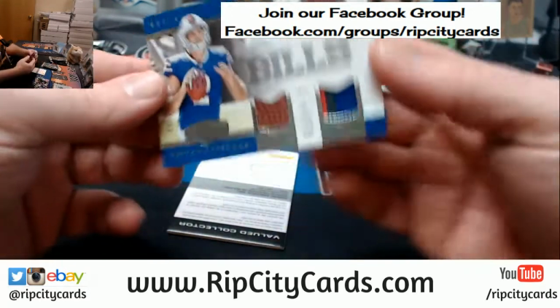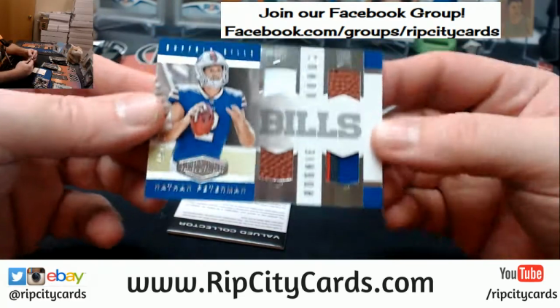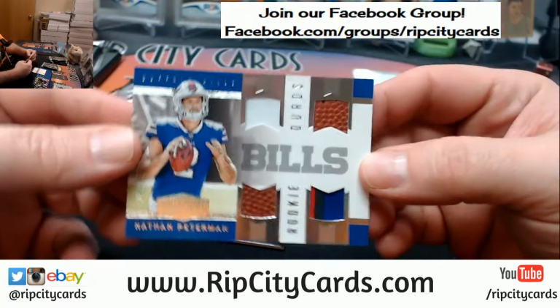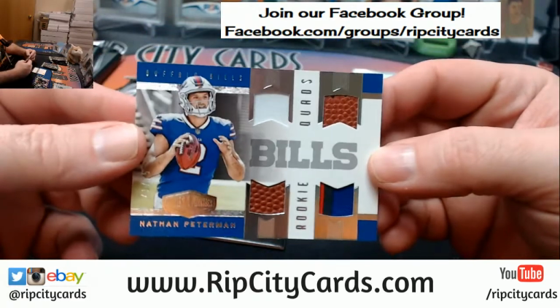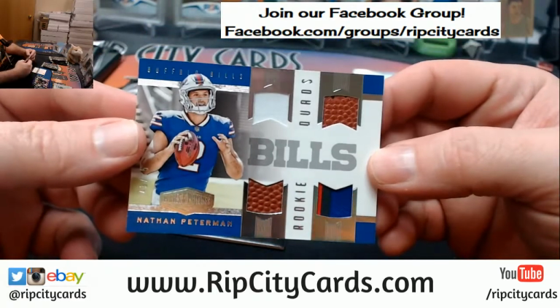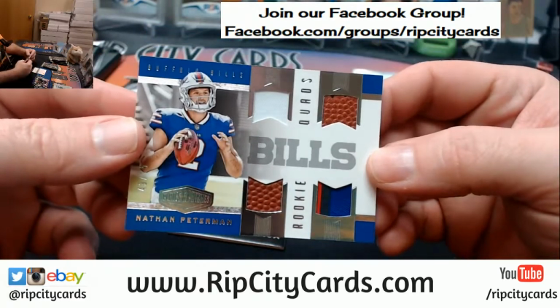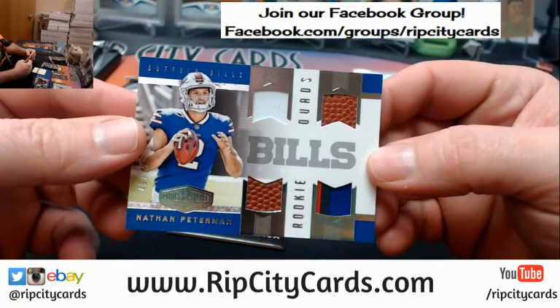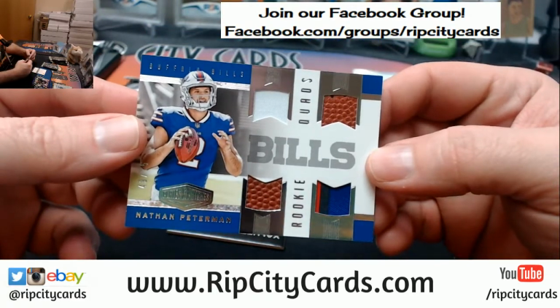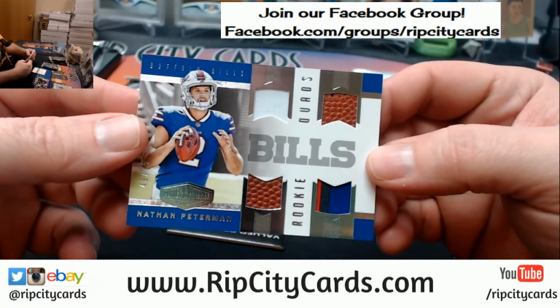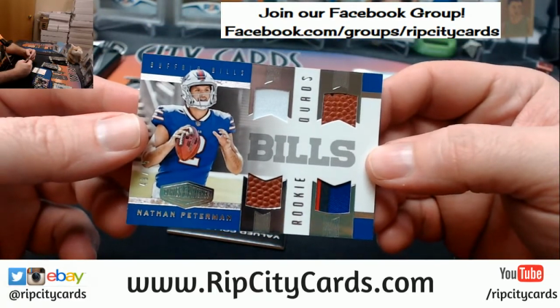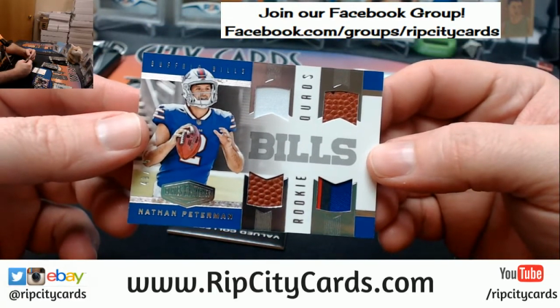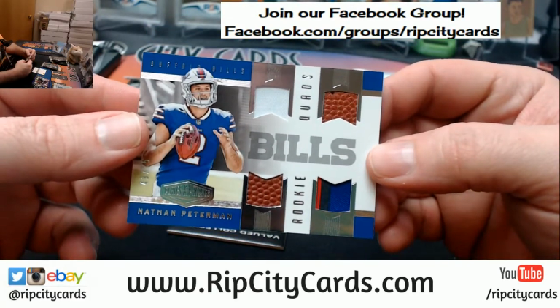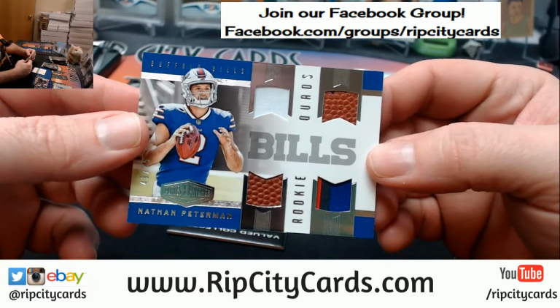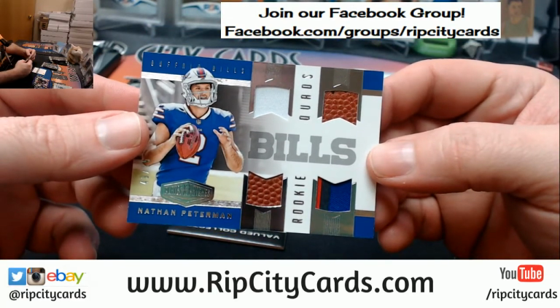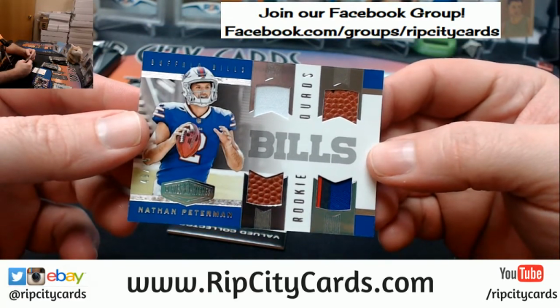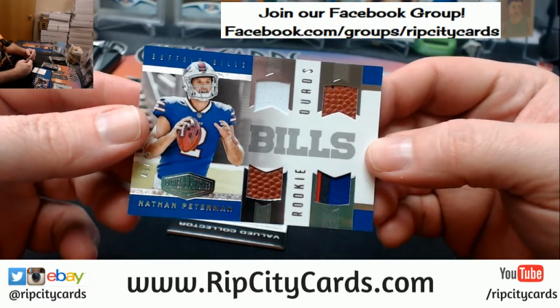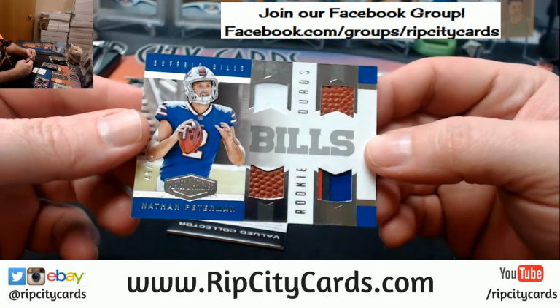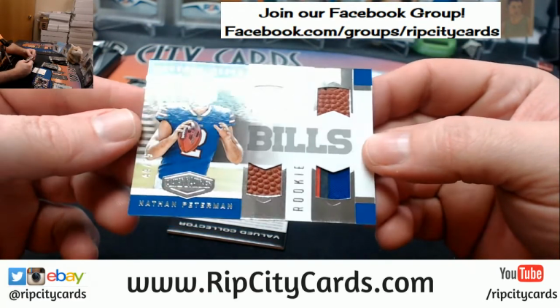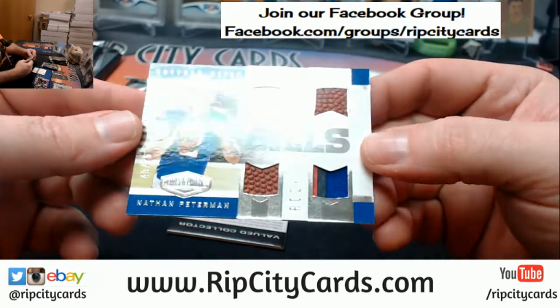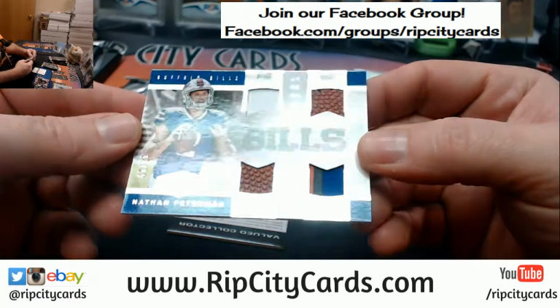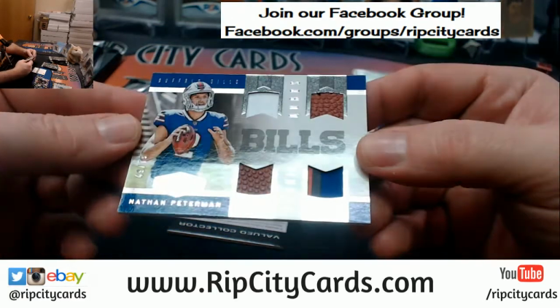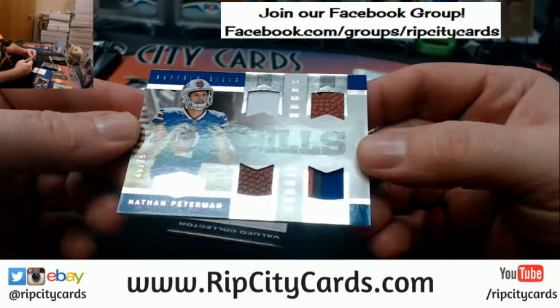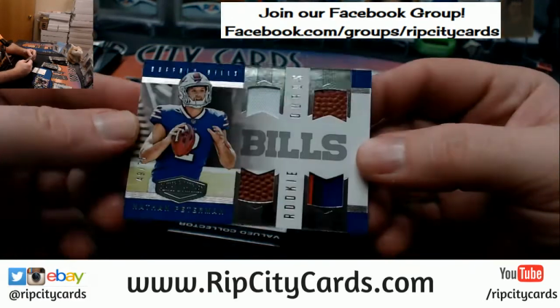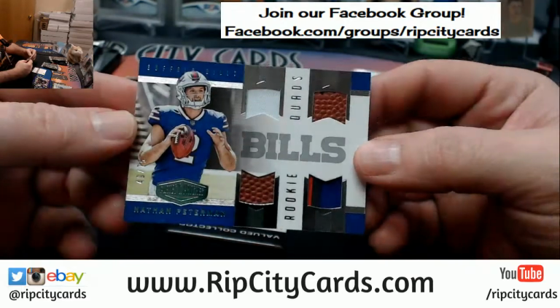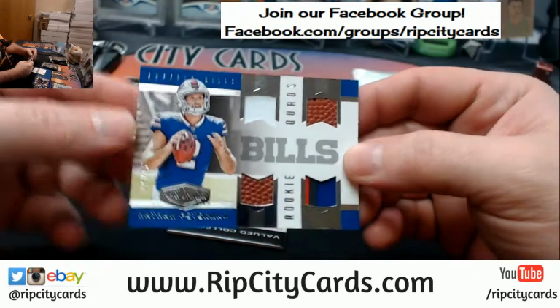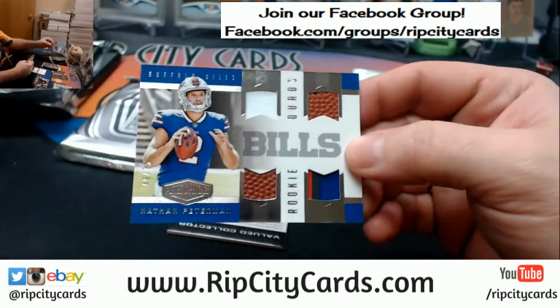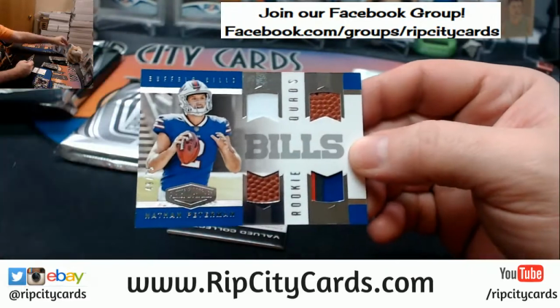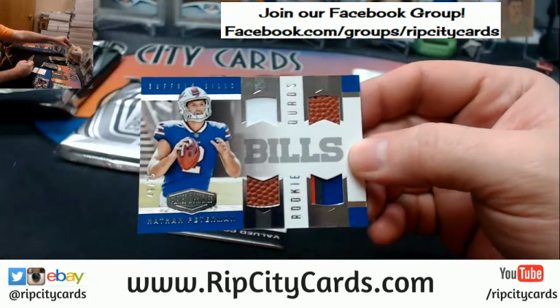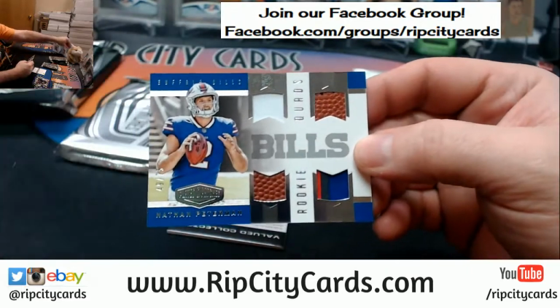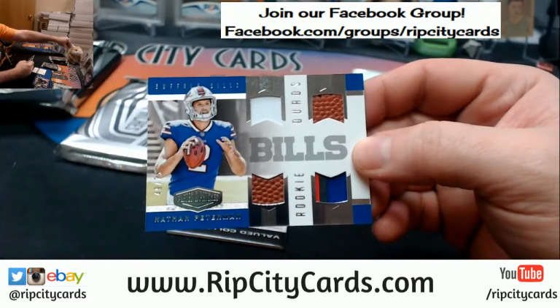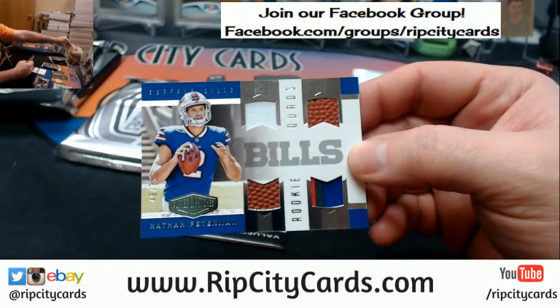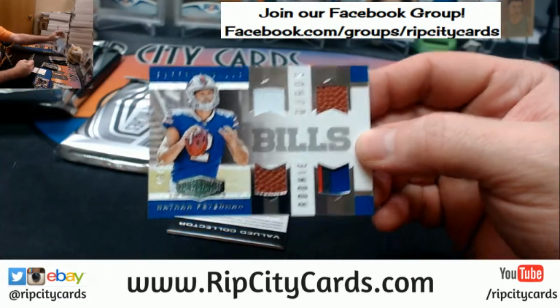A Nathan Peterman quad patch — single, double, triple, quad. 275.